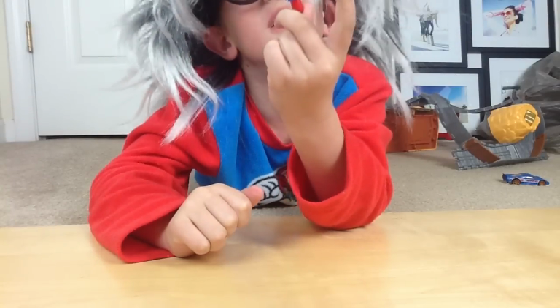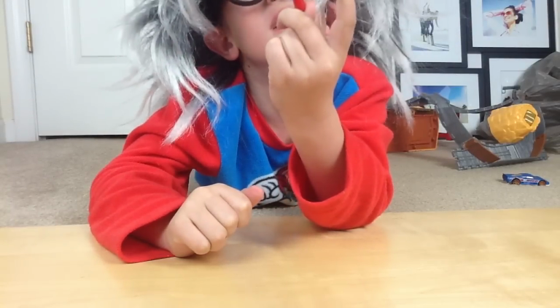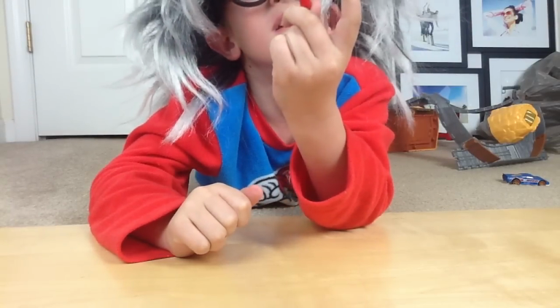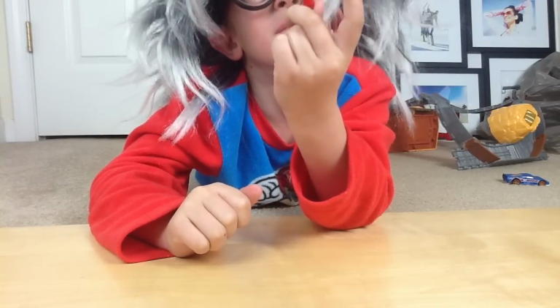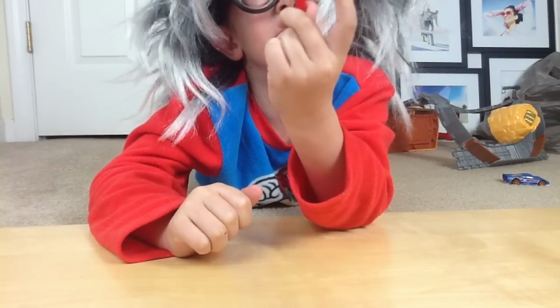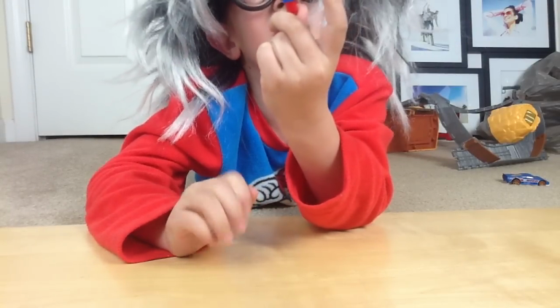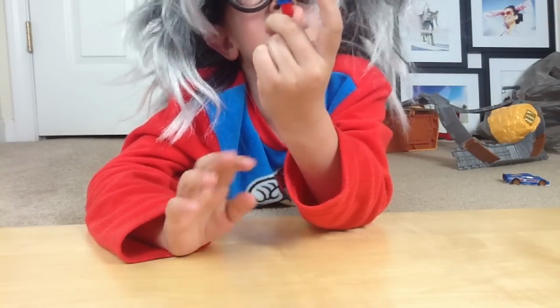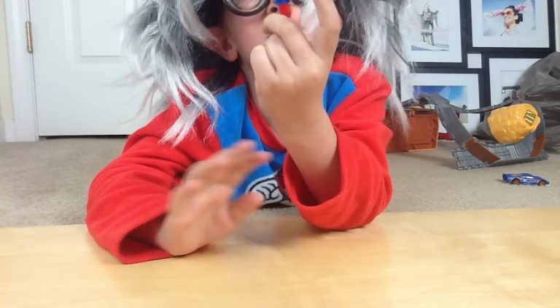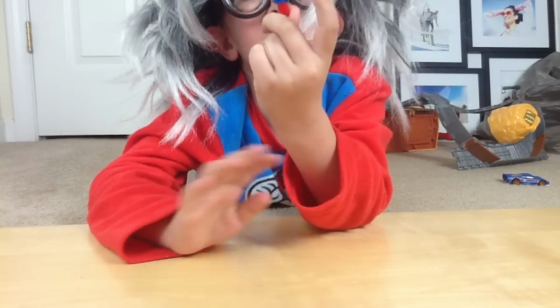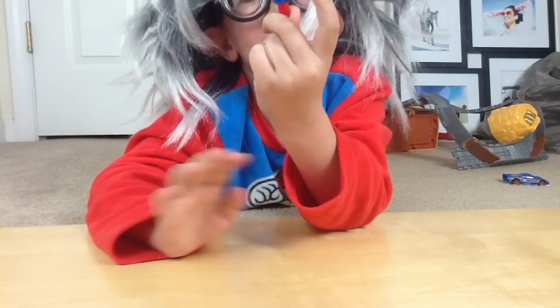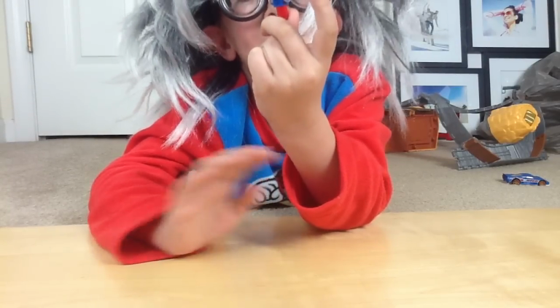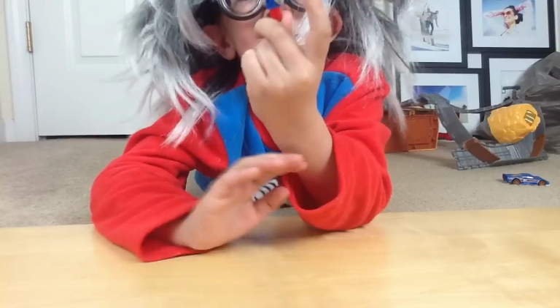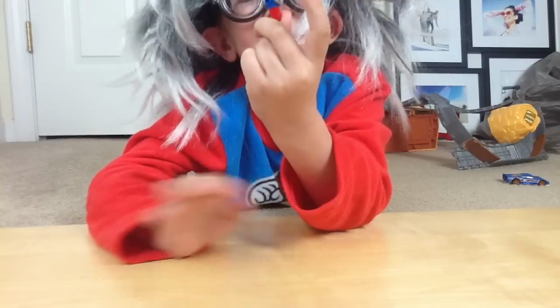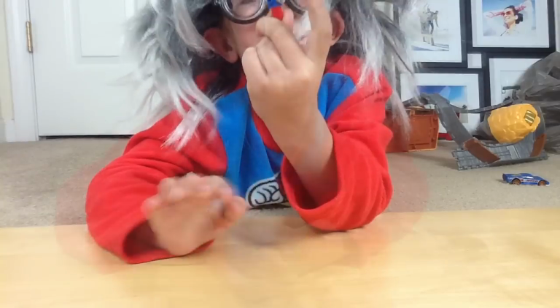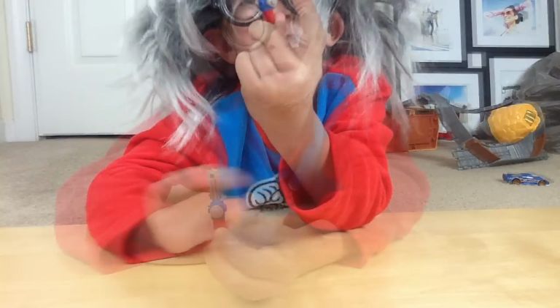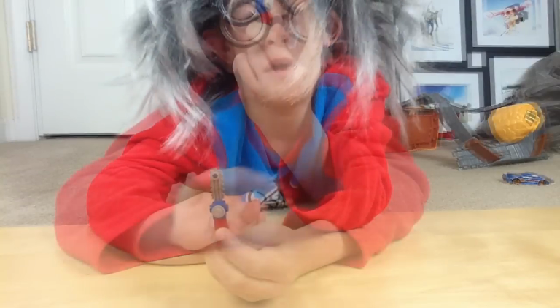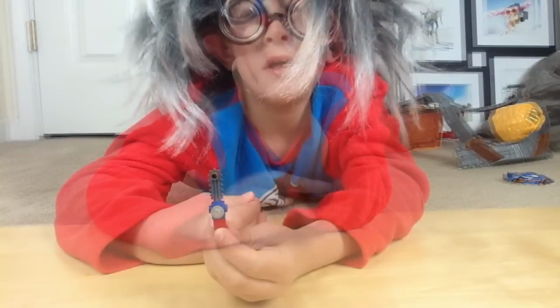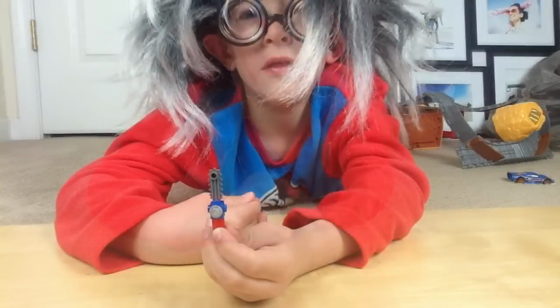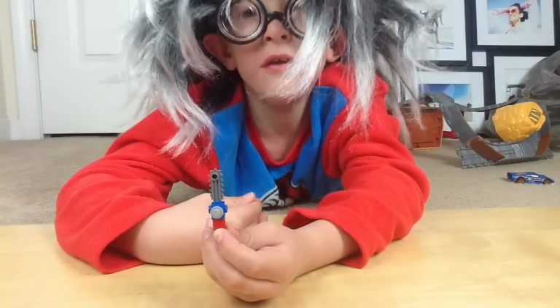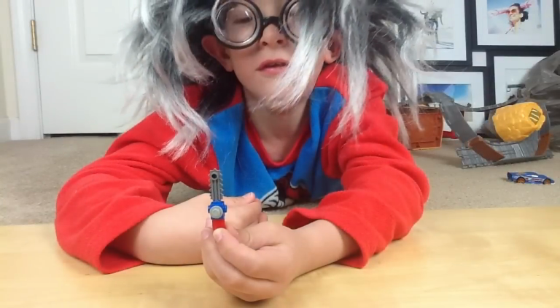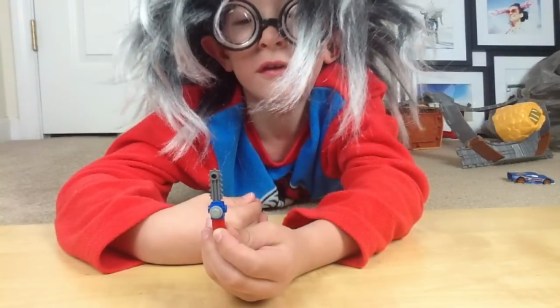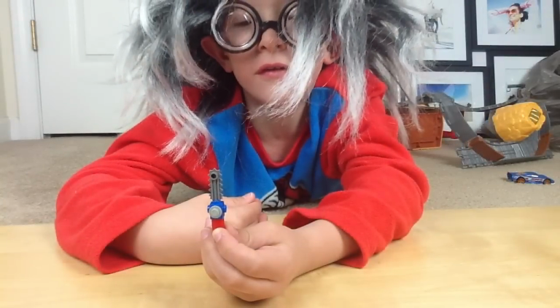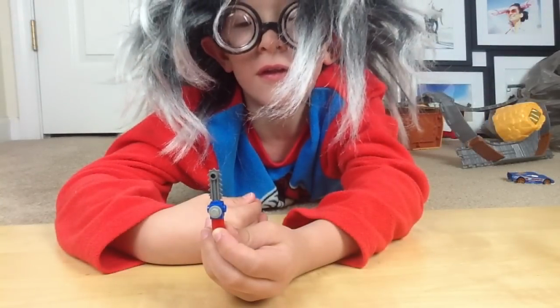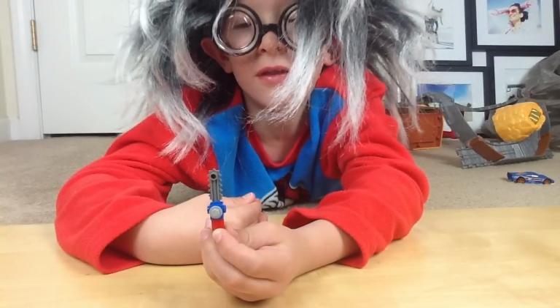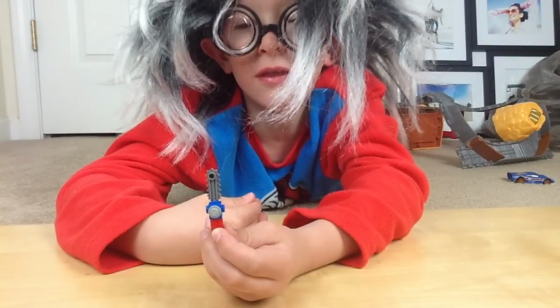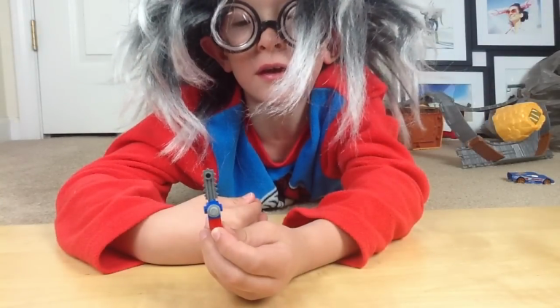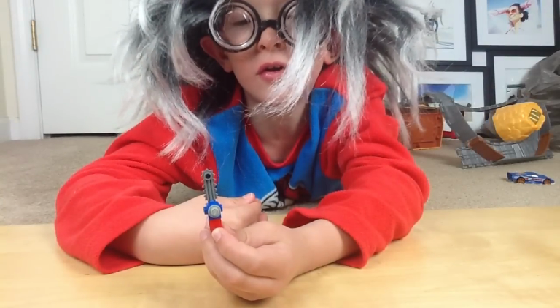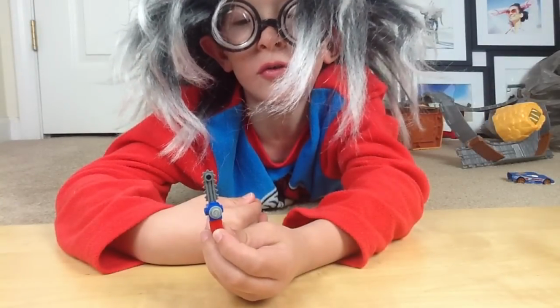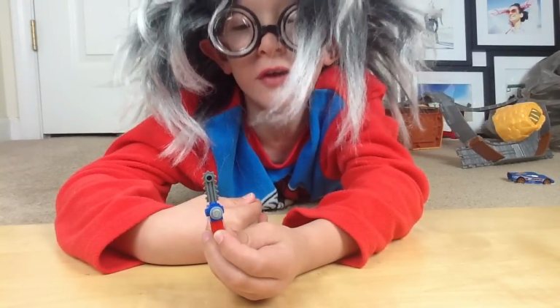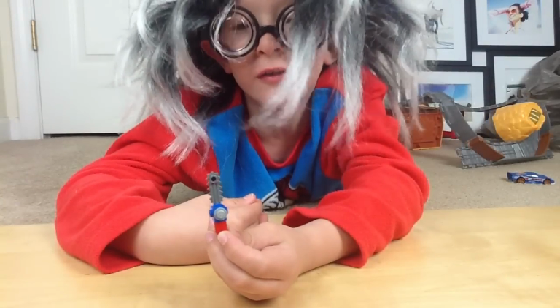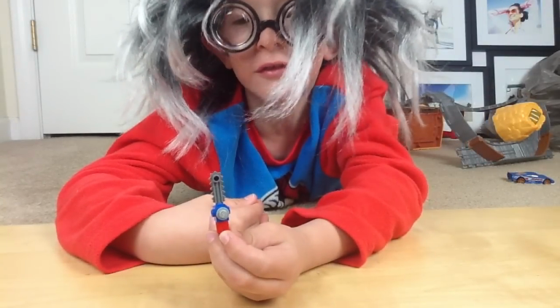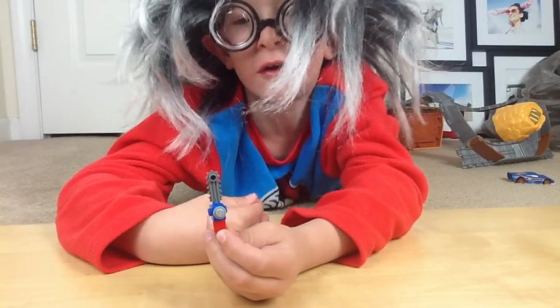Bye subscribers. This is the Lego chainsaw. That's all.